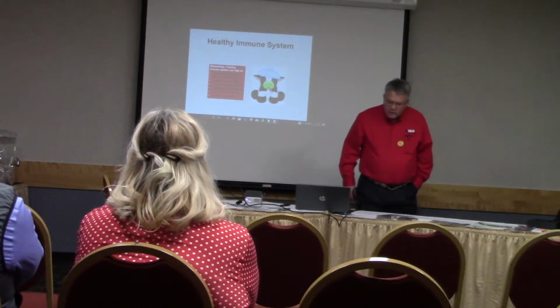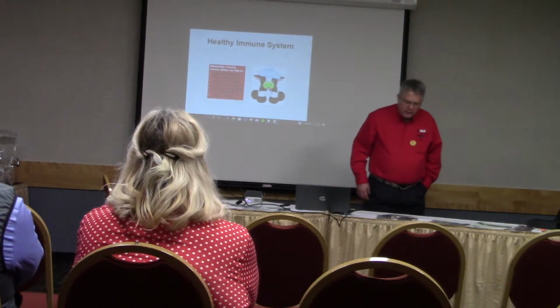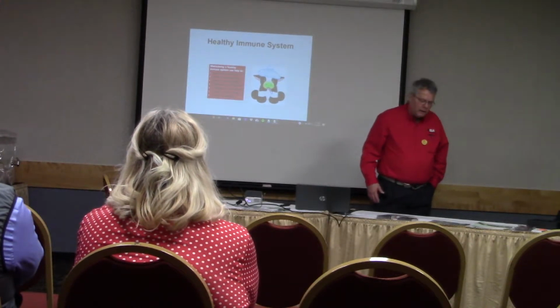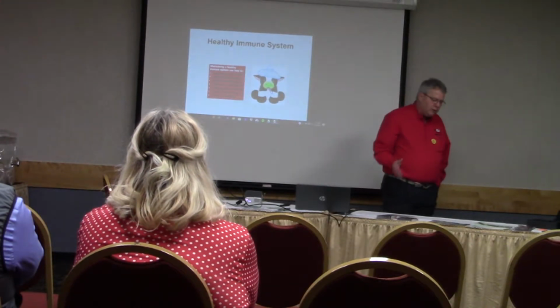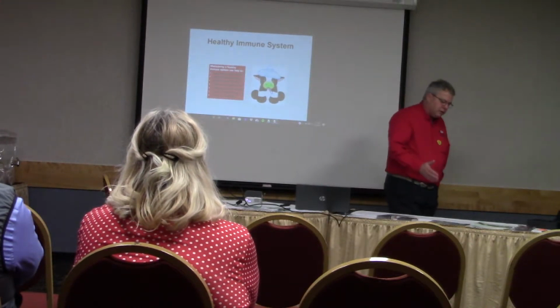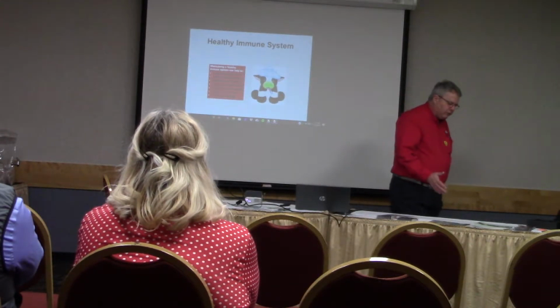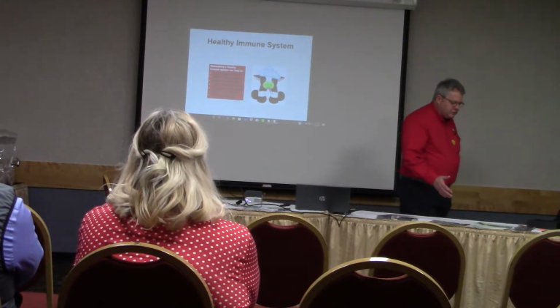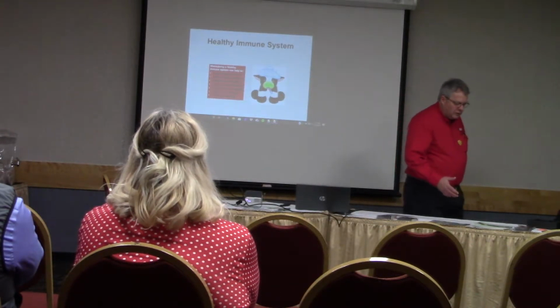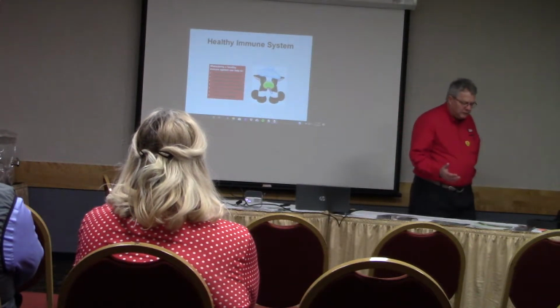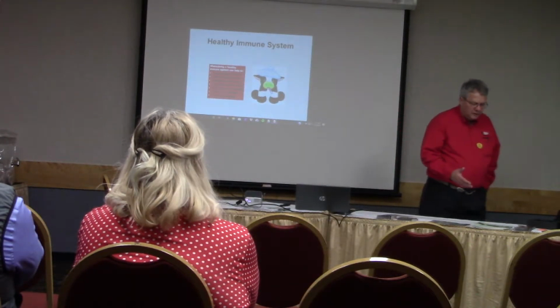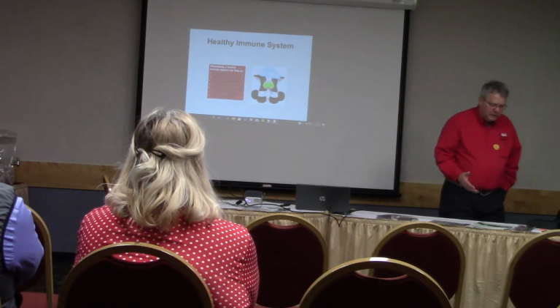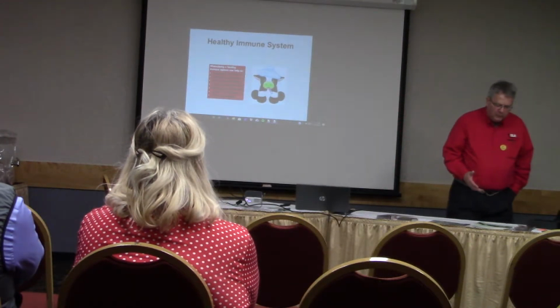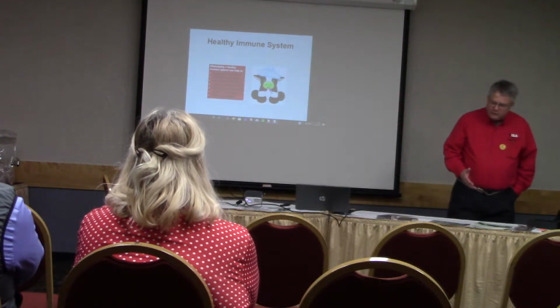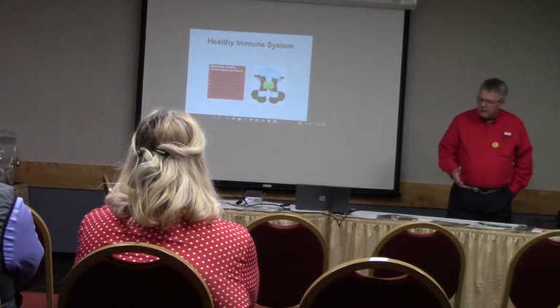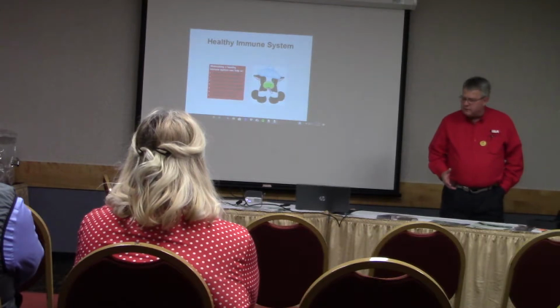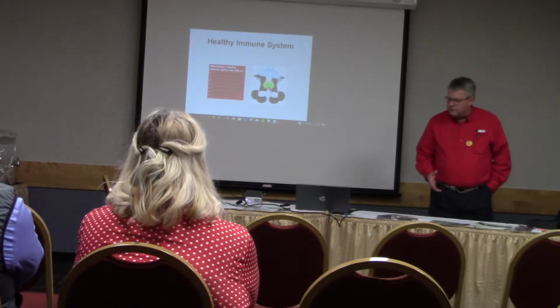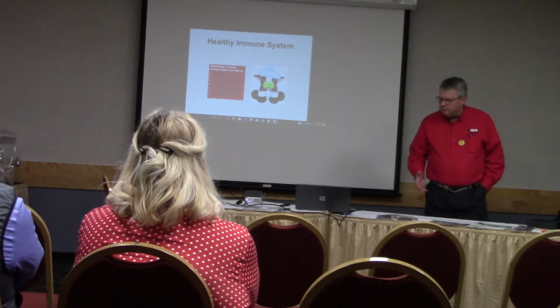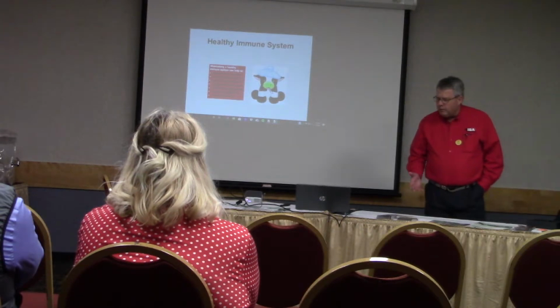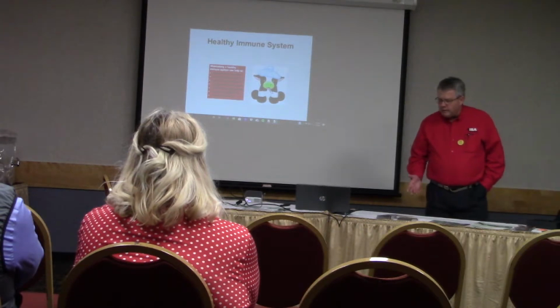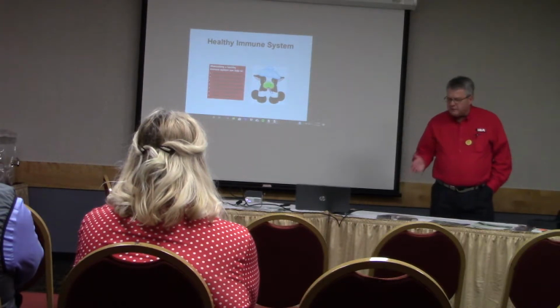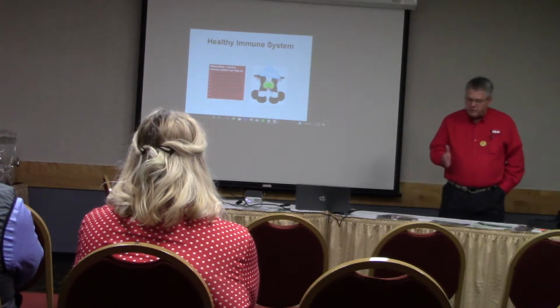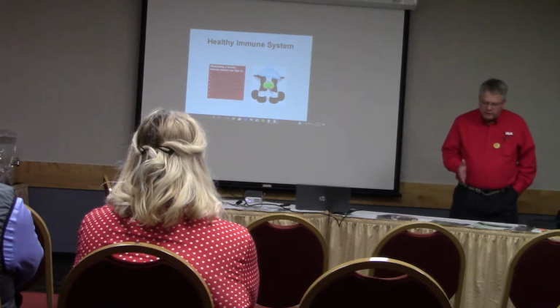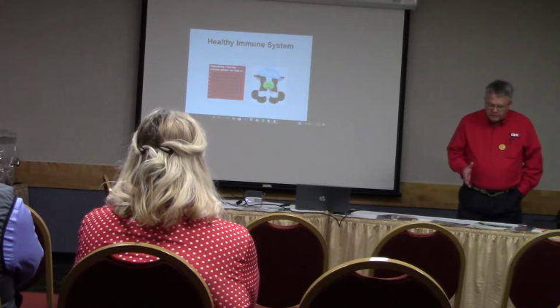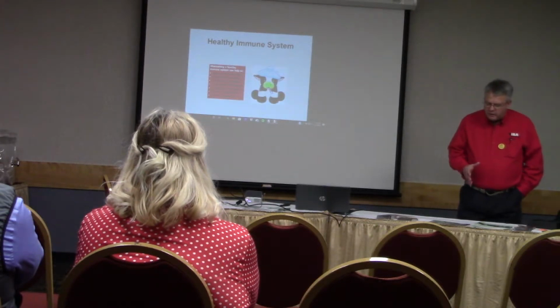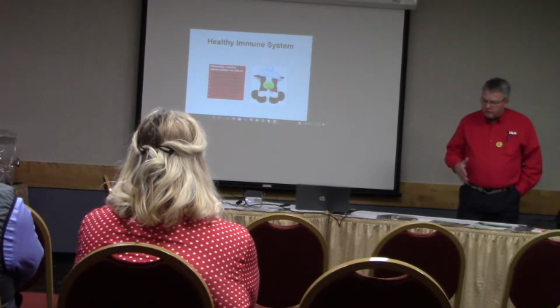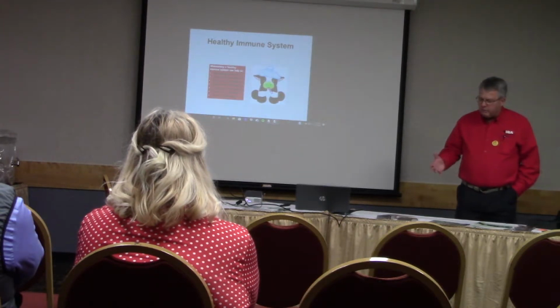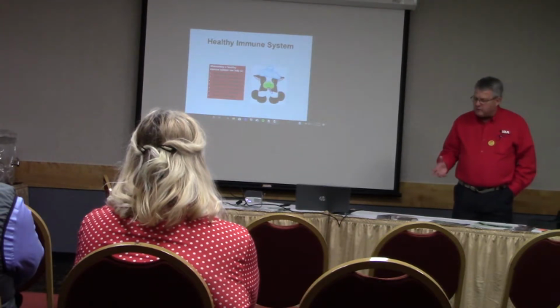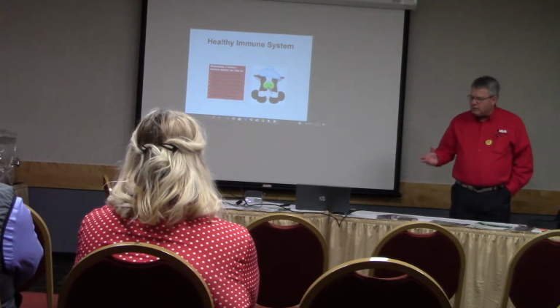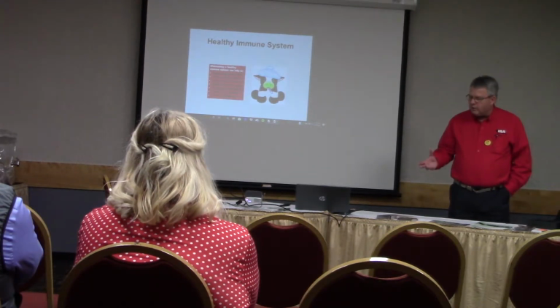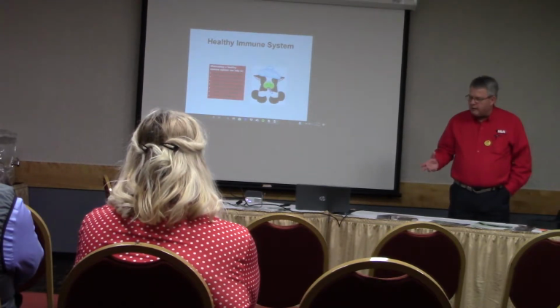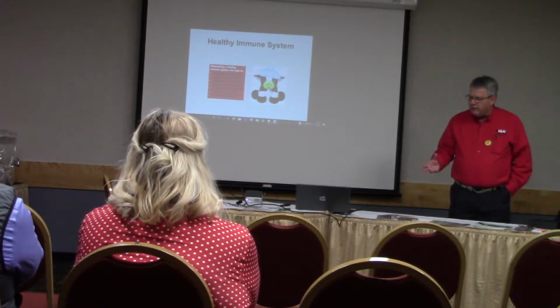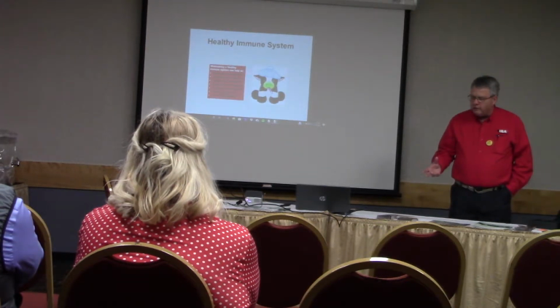When you look at forage quality, if they're eliminating mycotoxins, the next gentleman you're going to hear talk a little bit is going to talk about animal health.